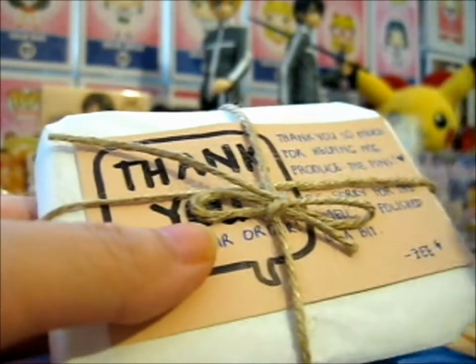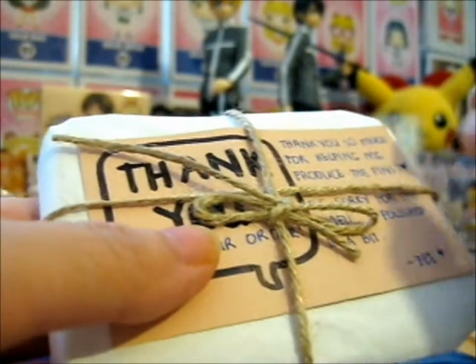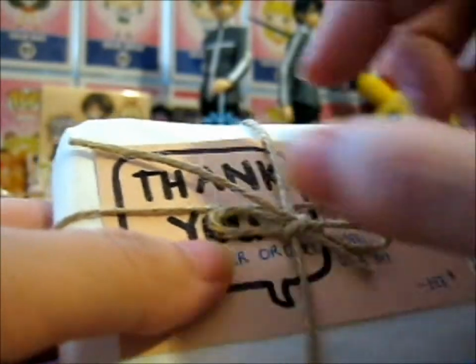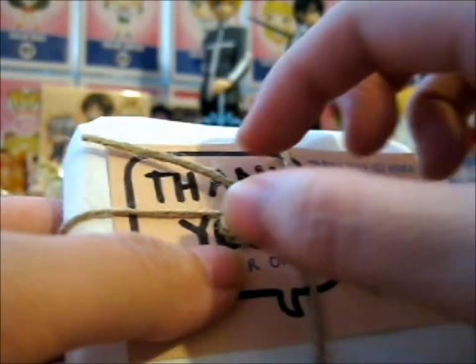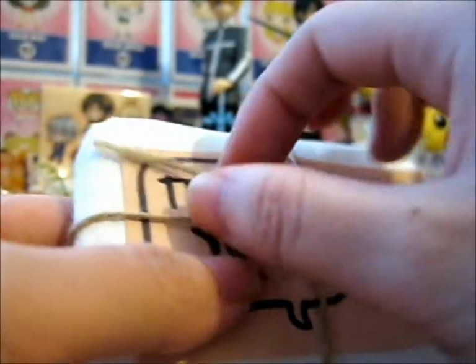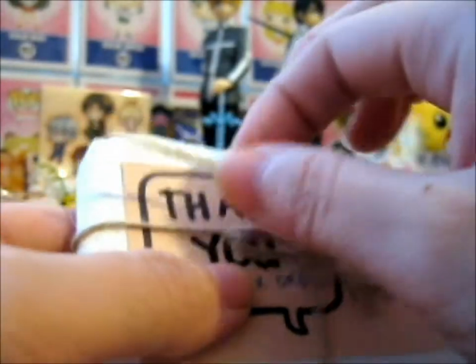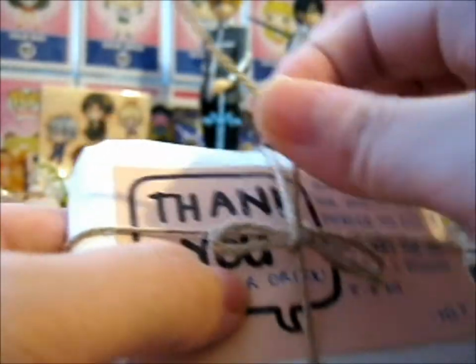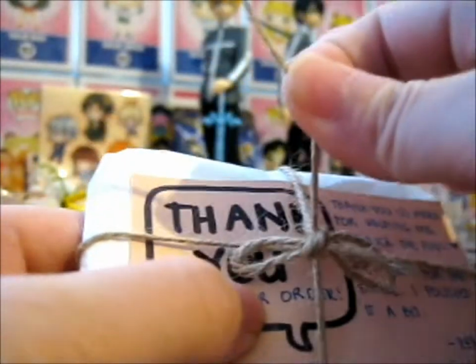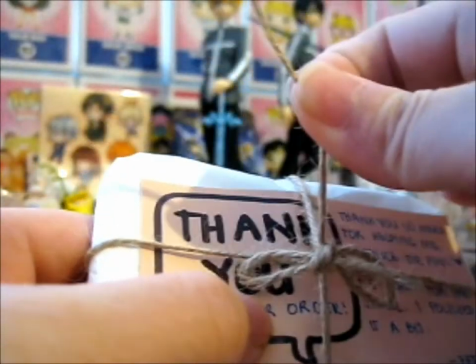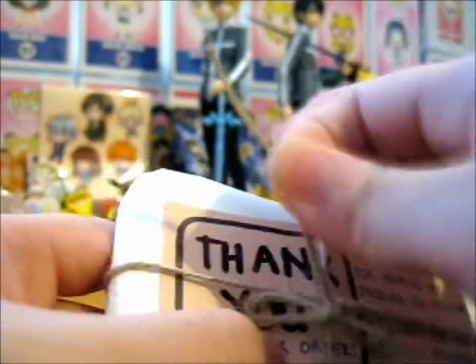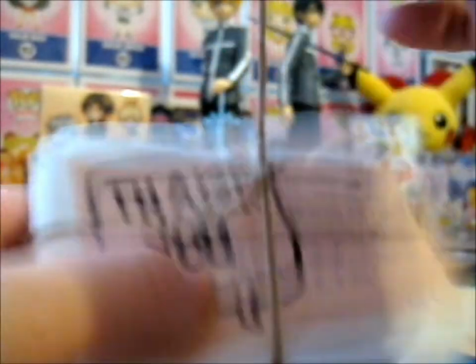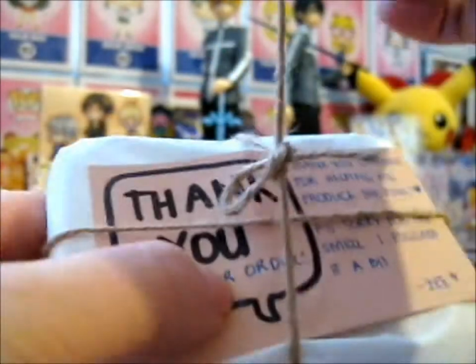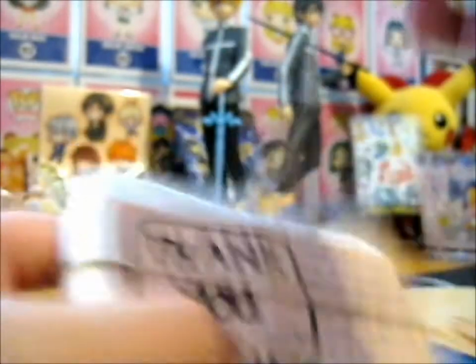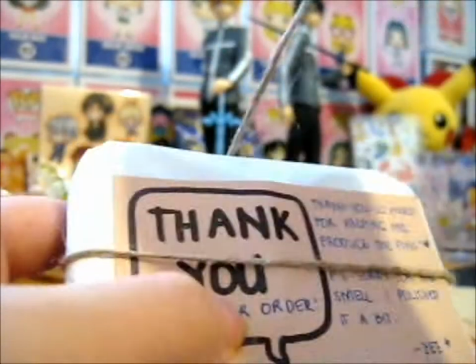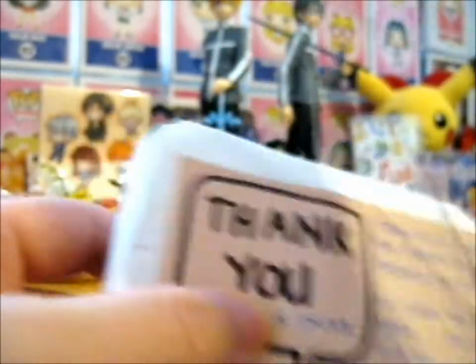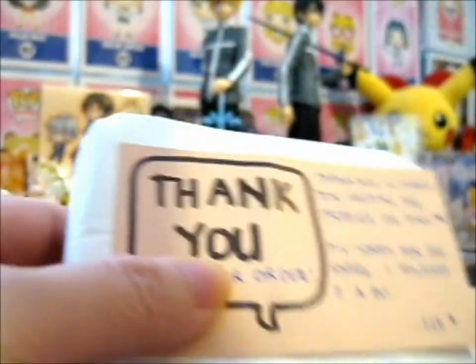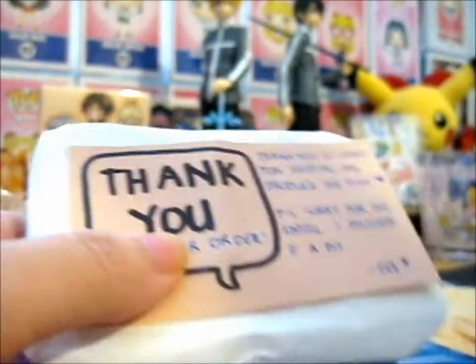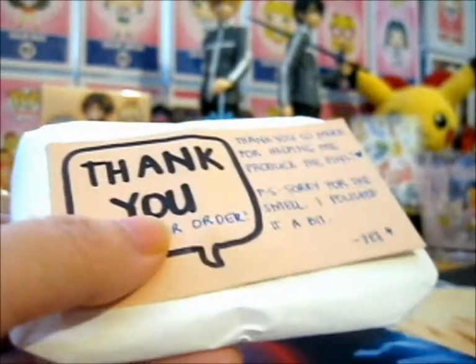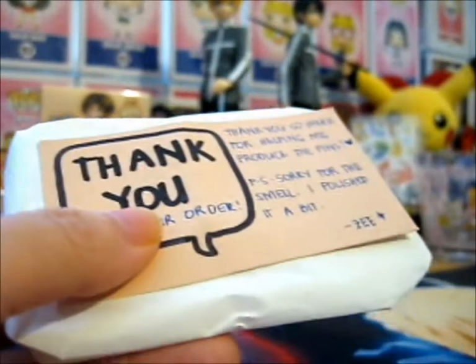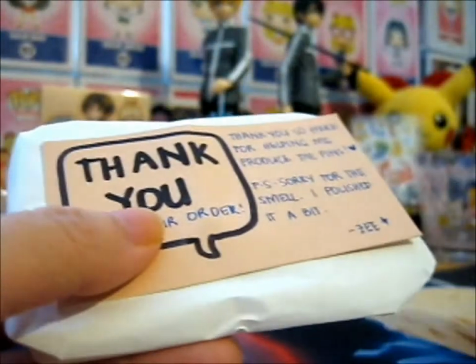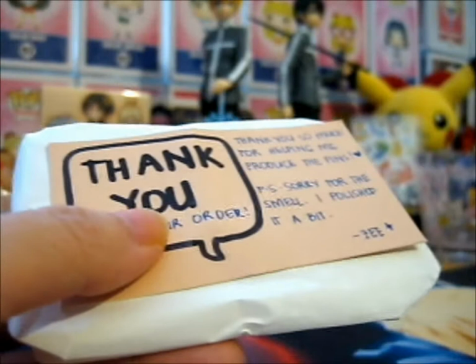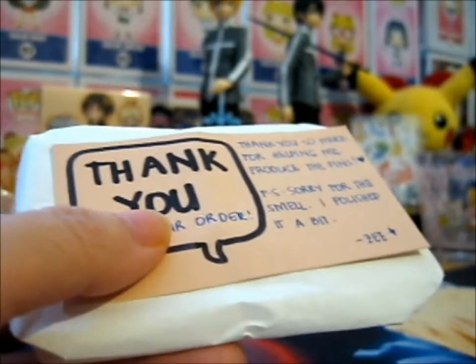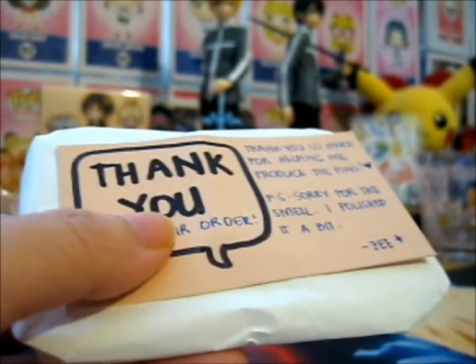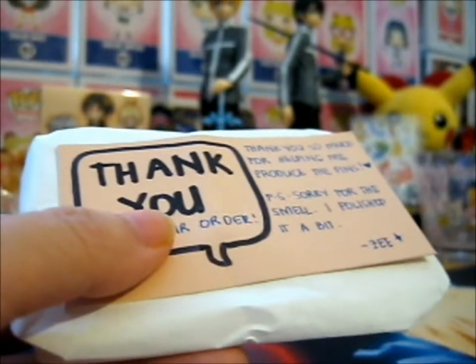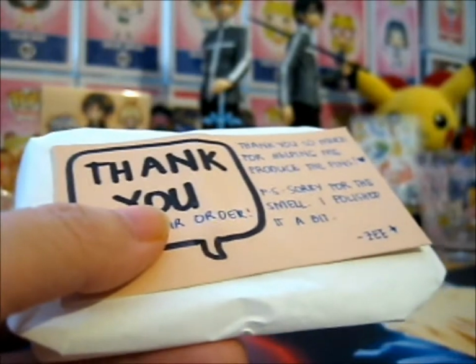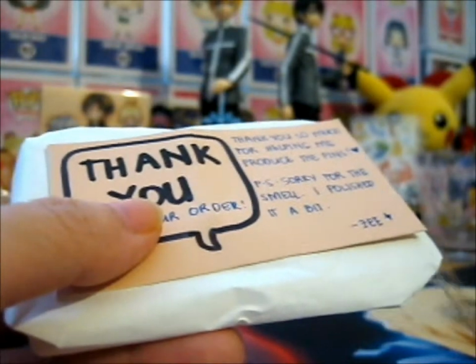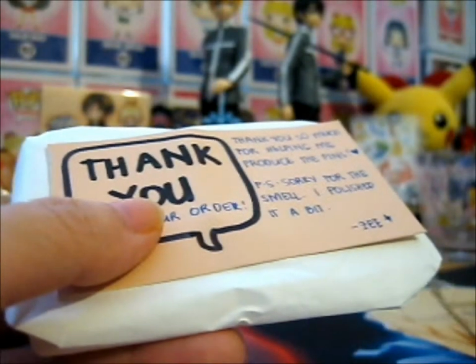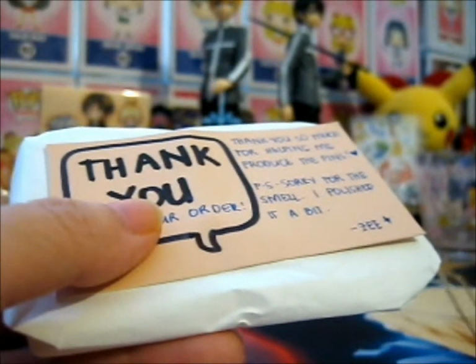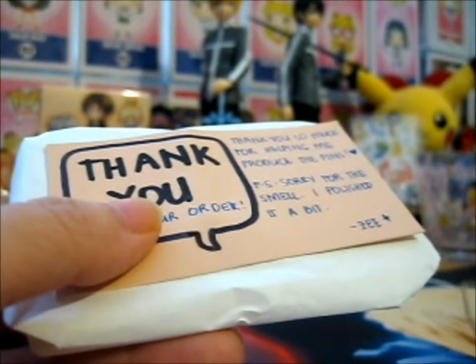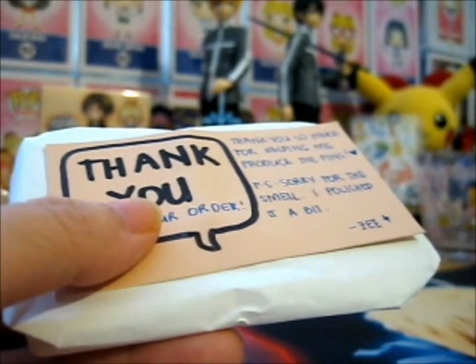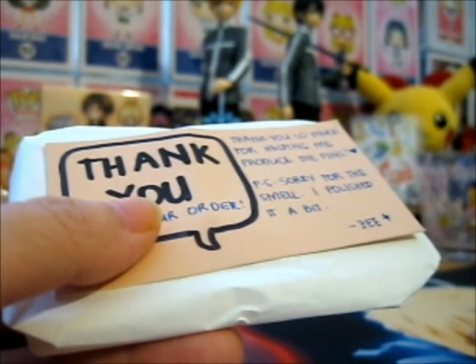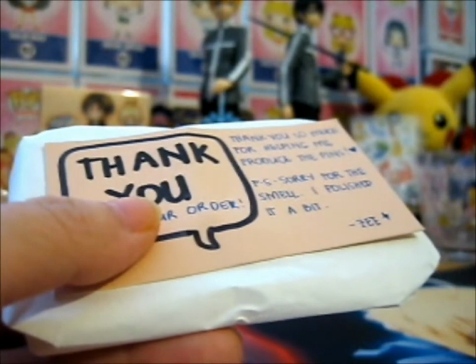I don't want to mess it up. It's so cute — this packaging. Okay, here's the twine. I'm glad I'm going to keep this one too.